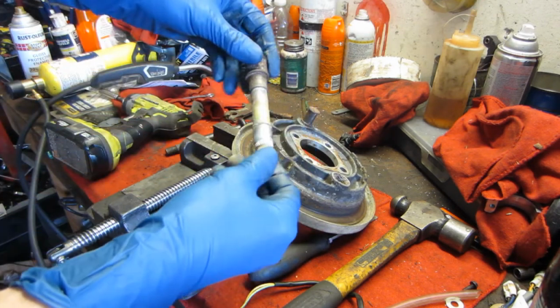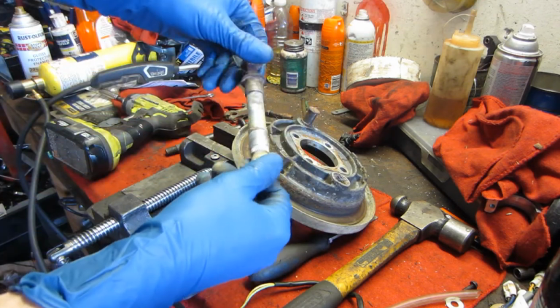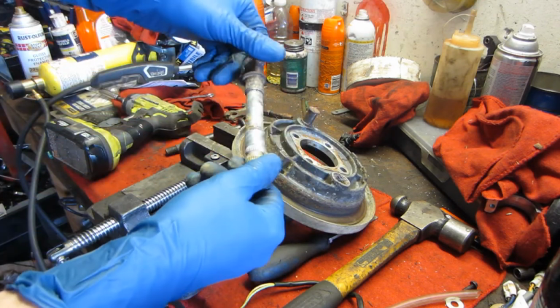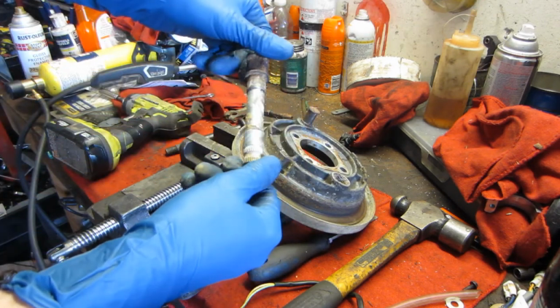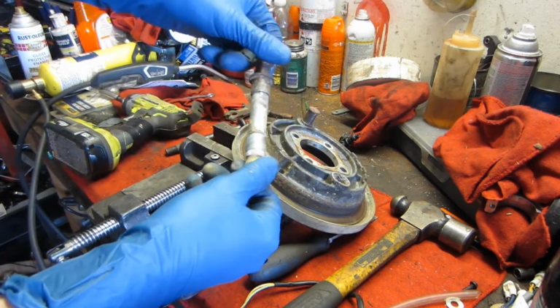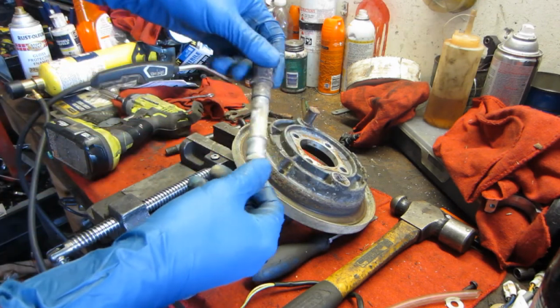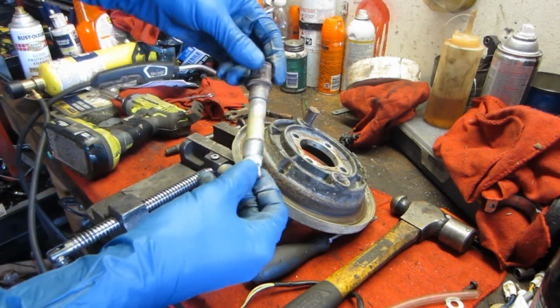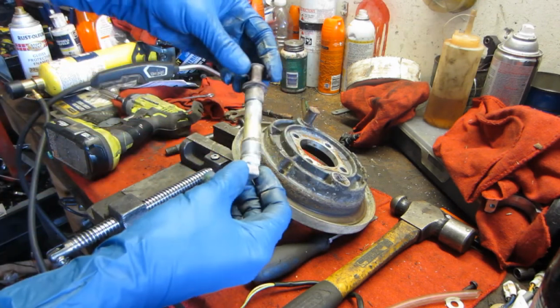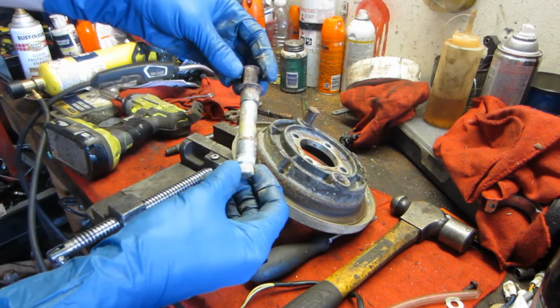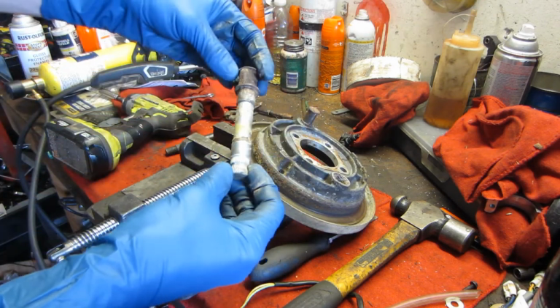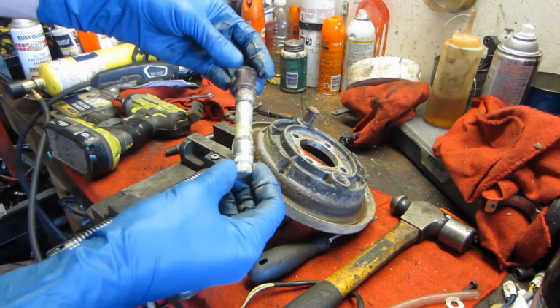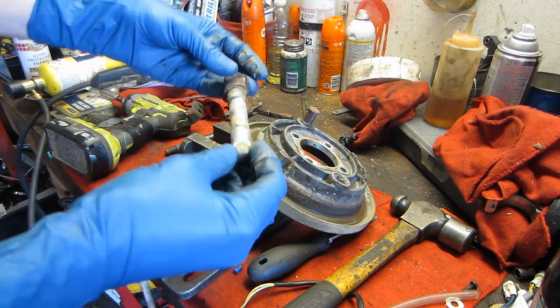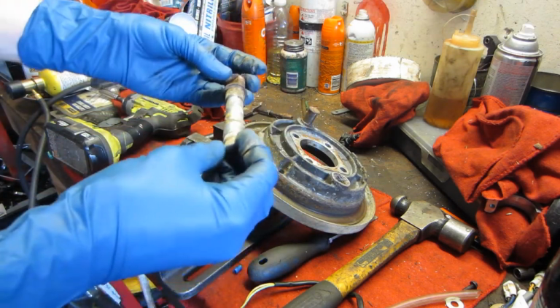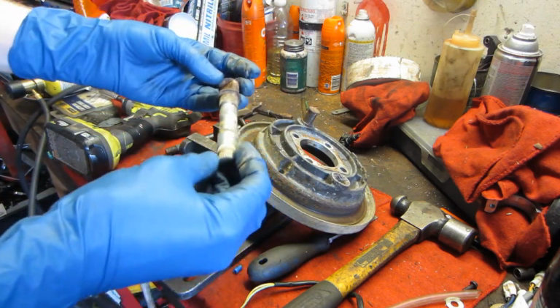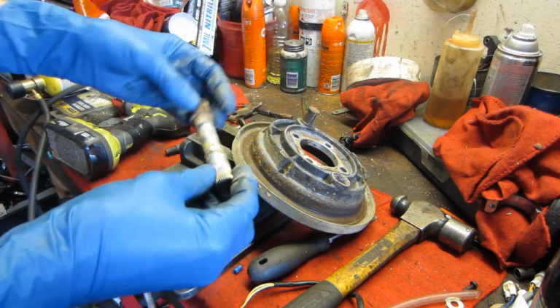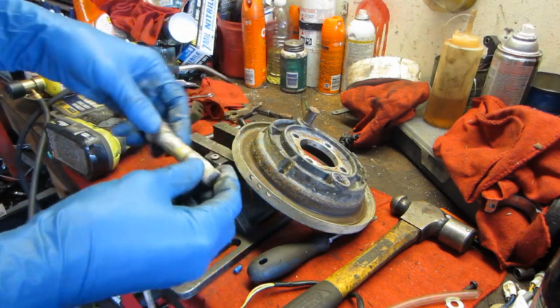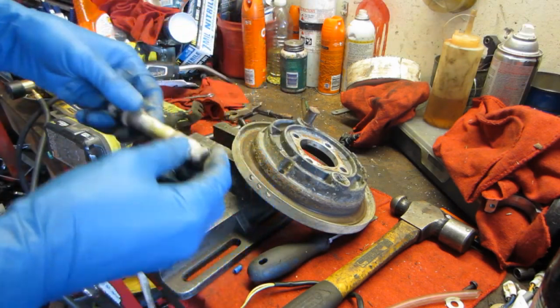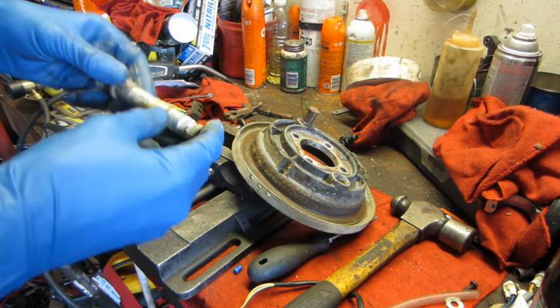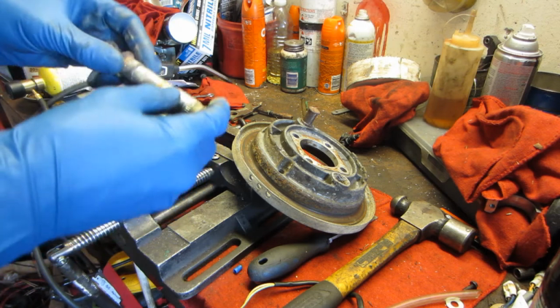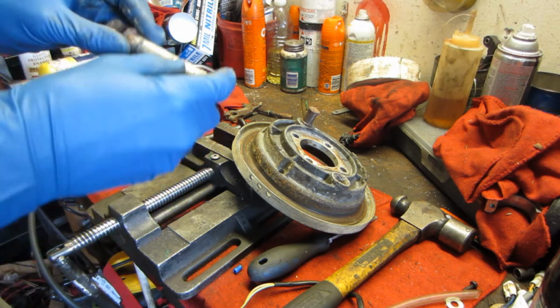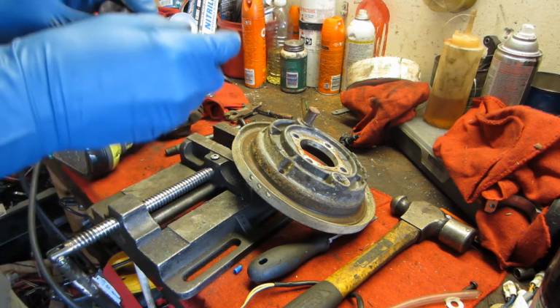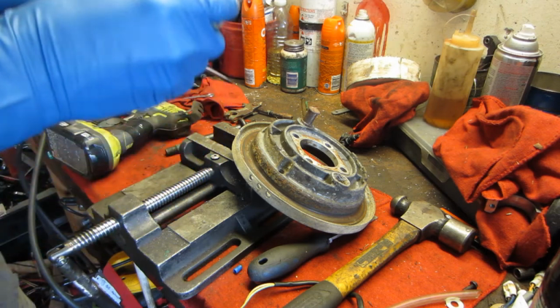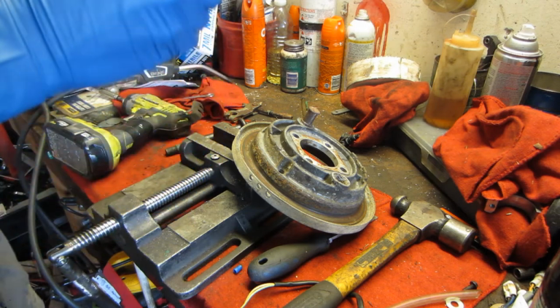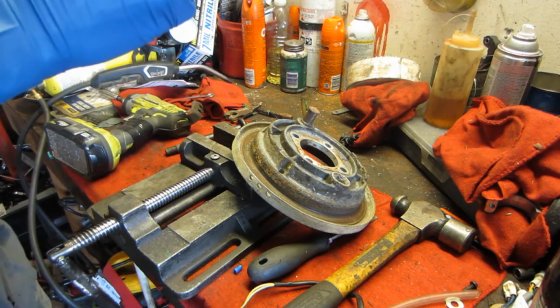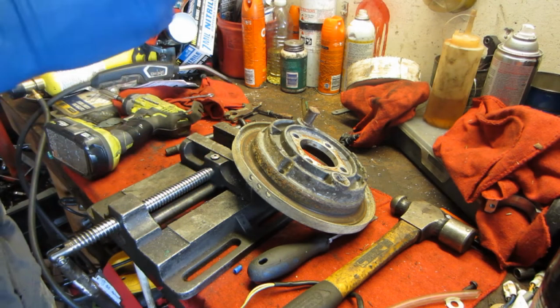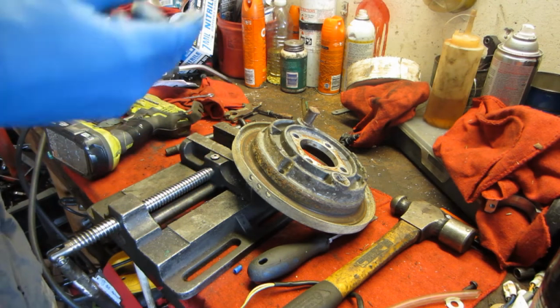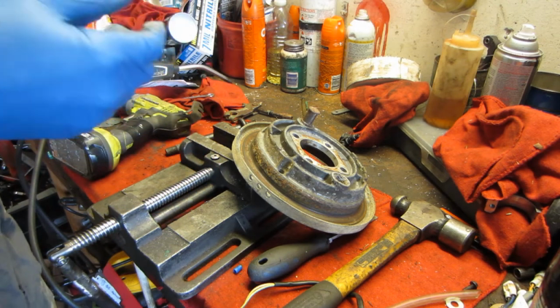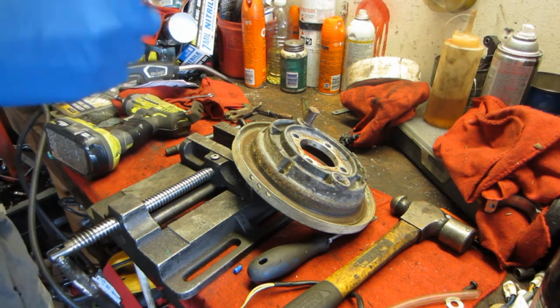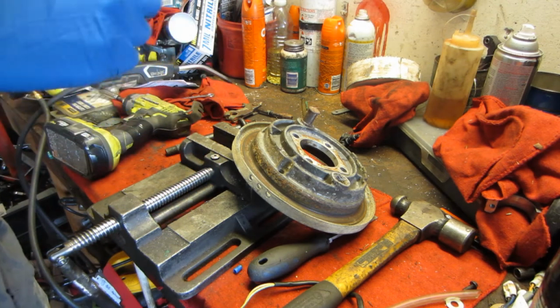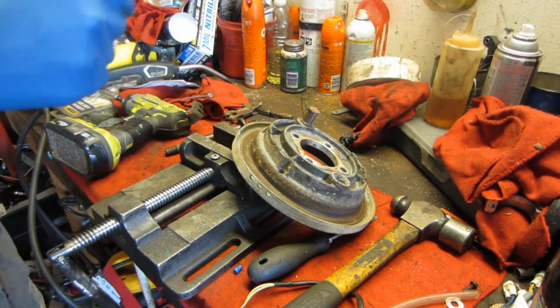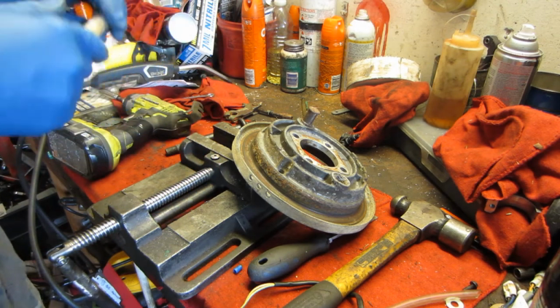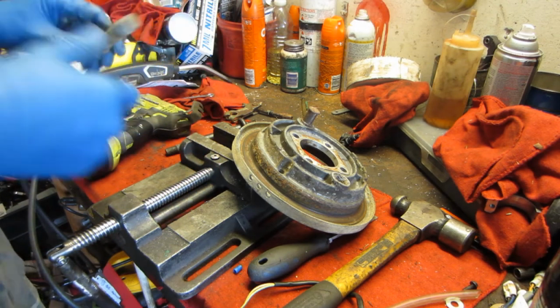Yeah, that was pretty well seized. I'm going to get this all cleaned up and re-lubed, and it should be good to go.